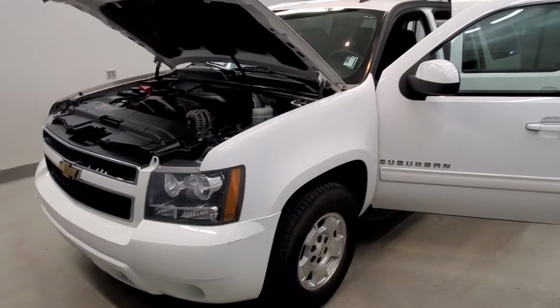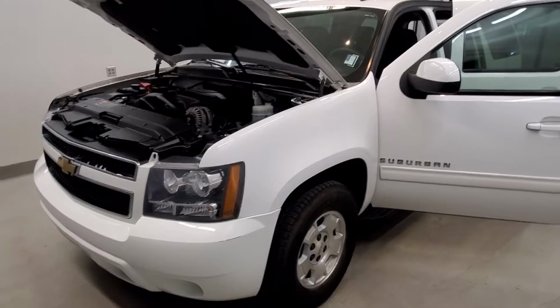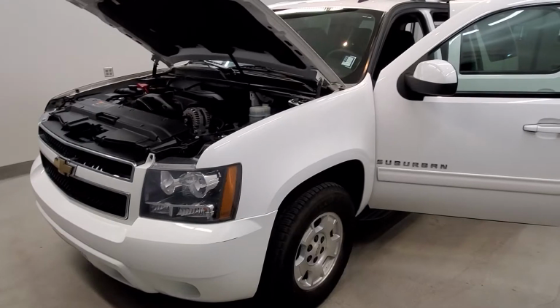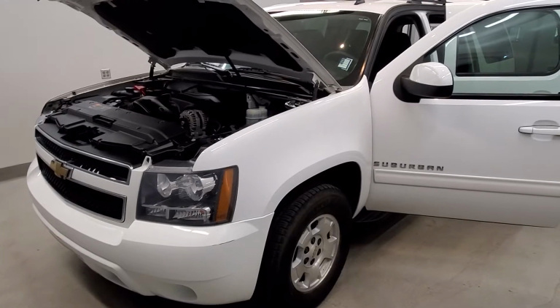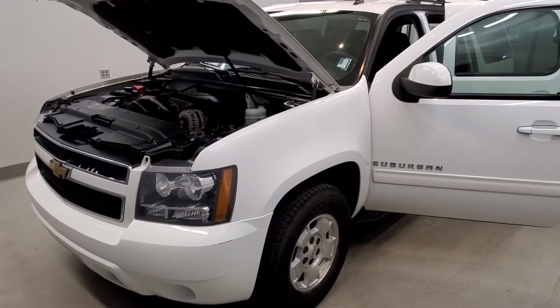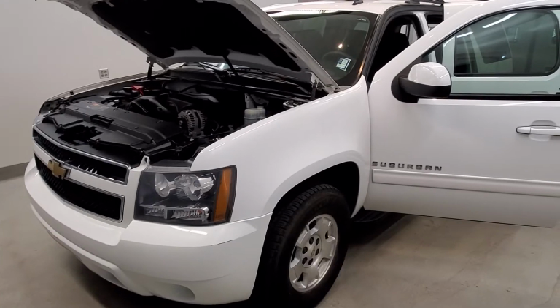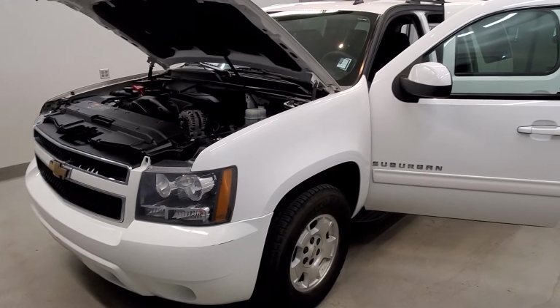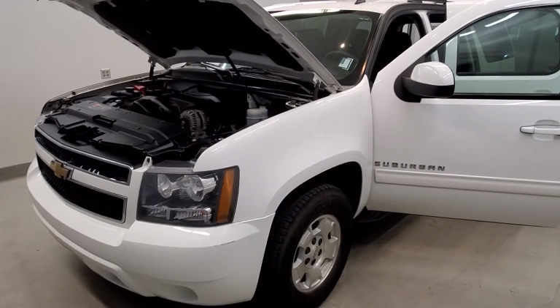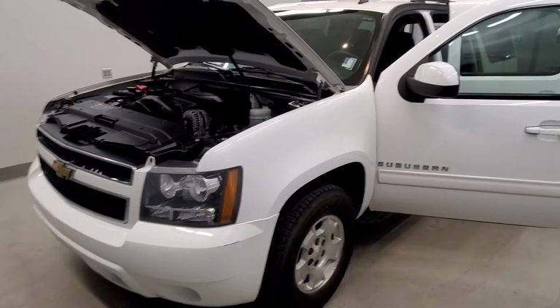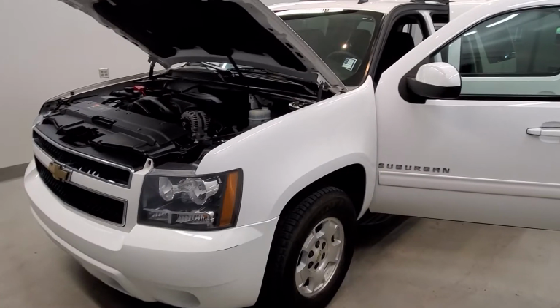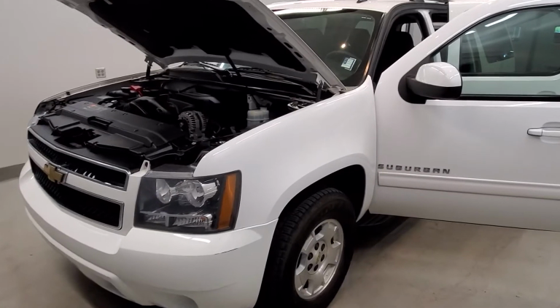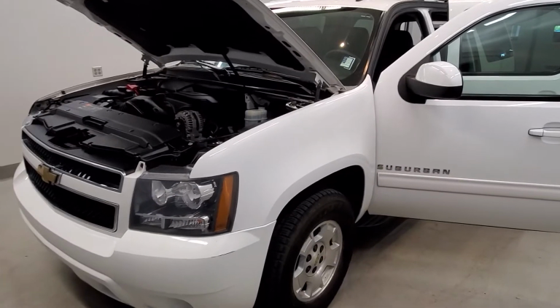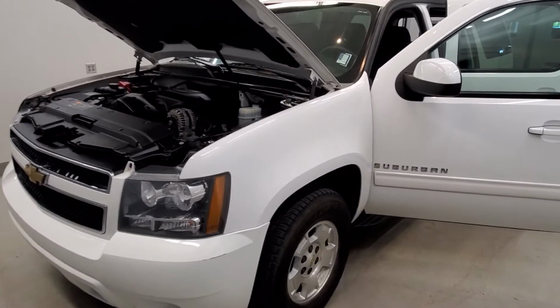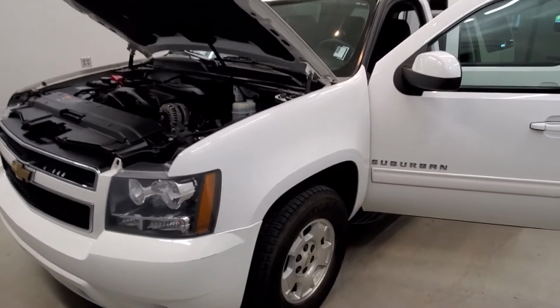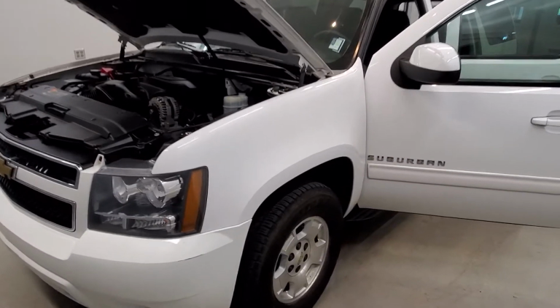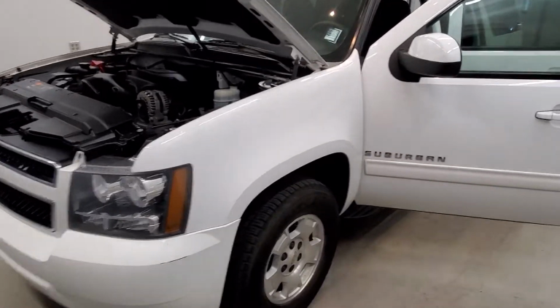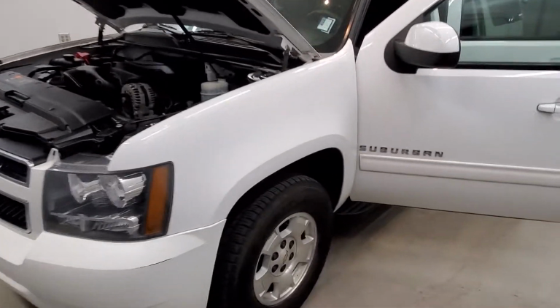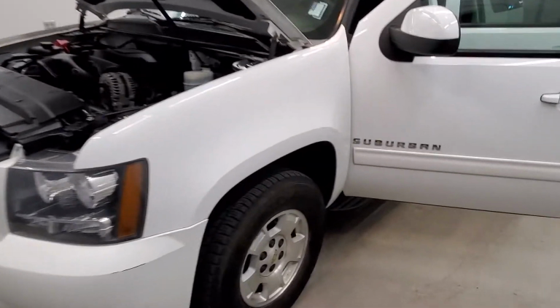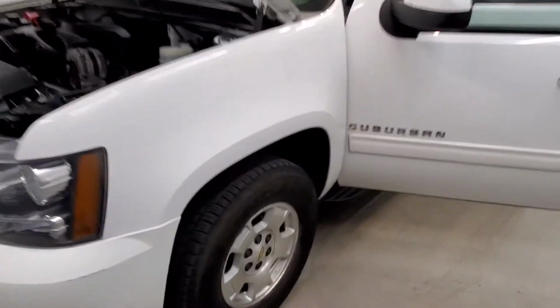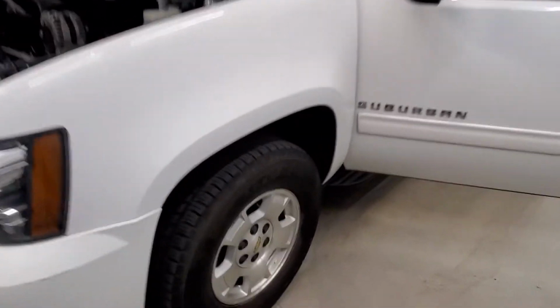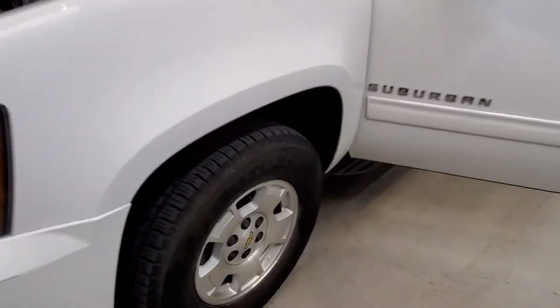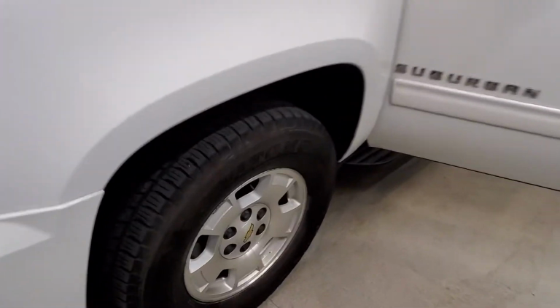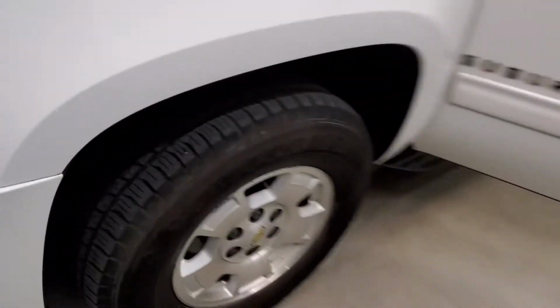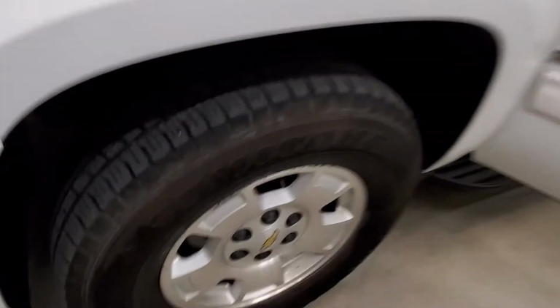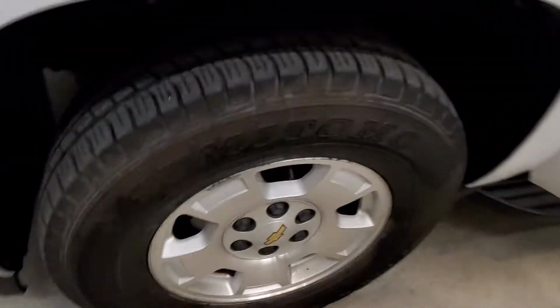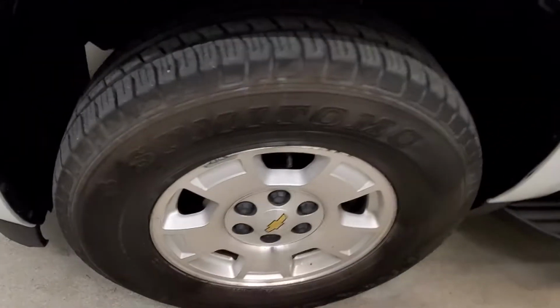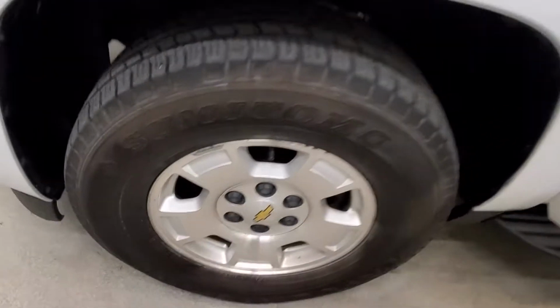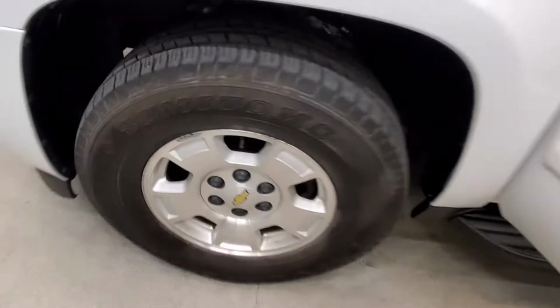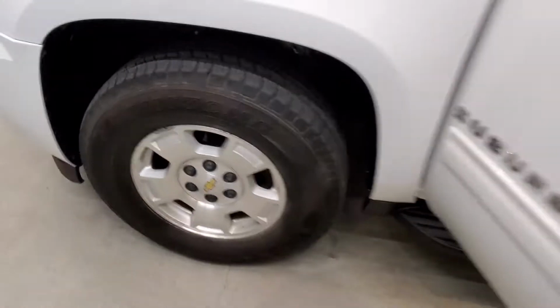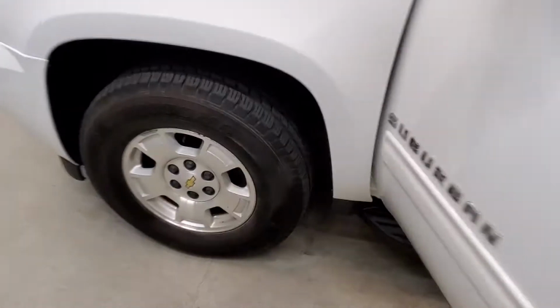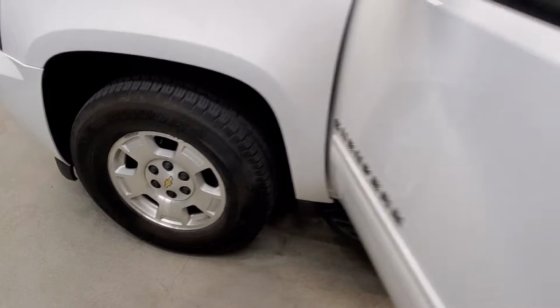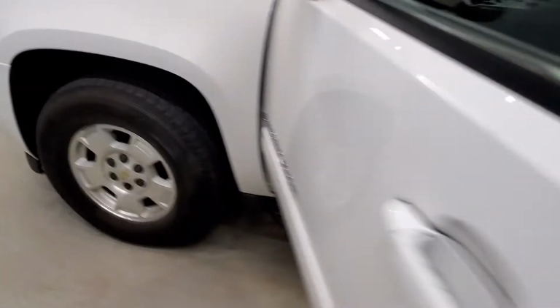It is Summit White with an Ebony Premium Quad-C trim interior, on the LS-style alloy wheels.